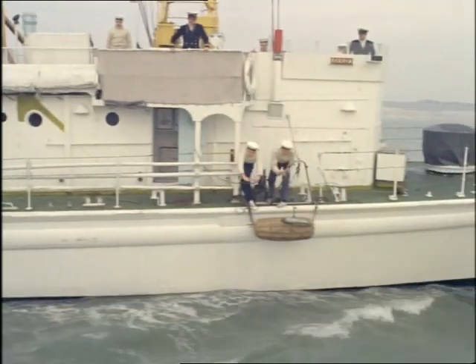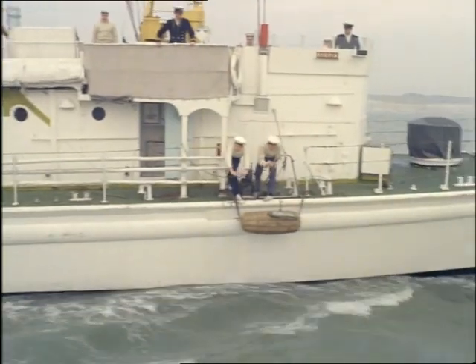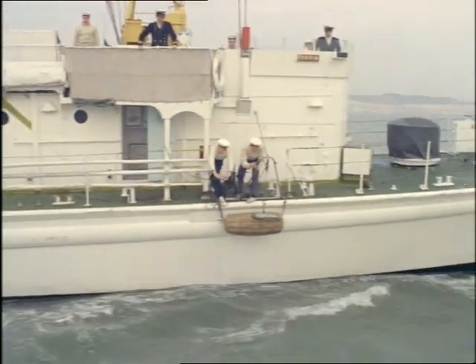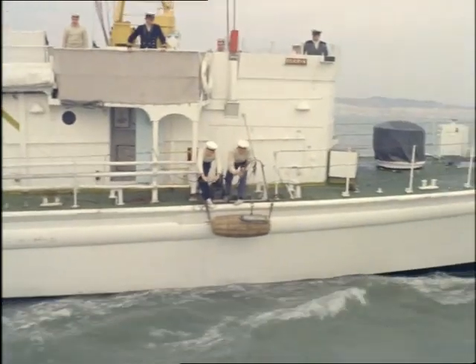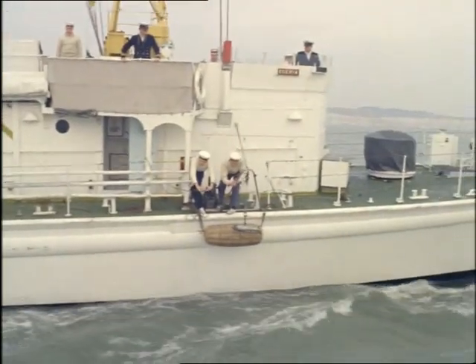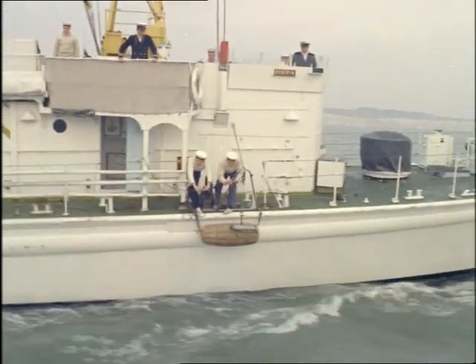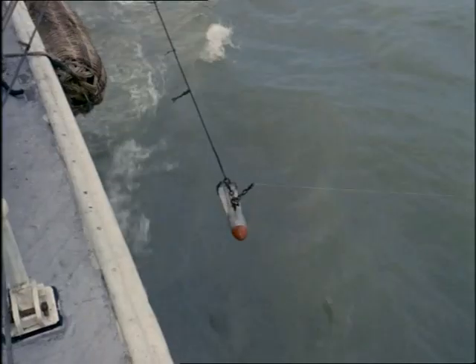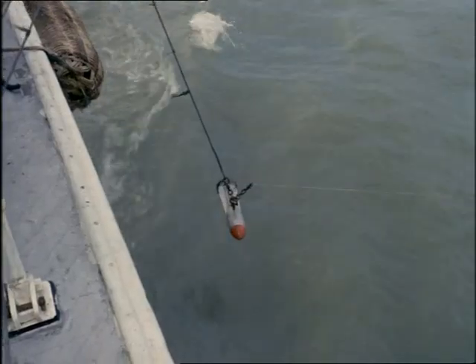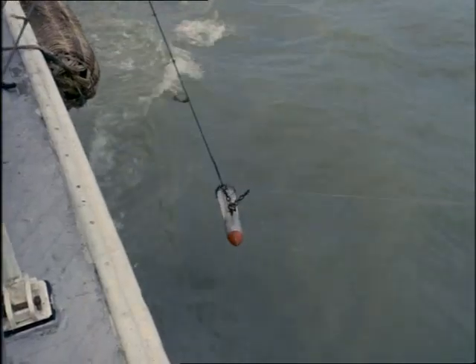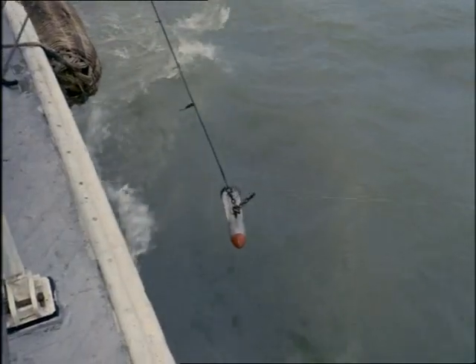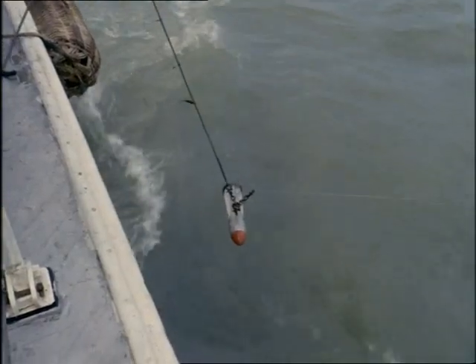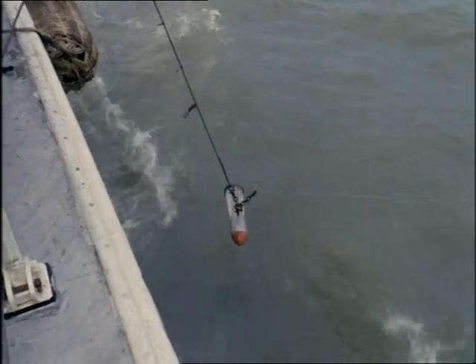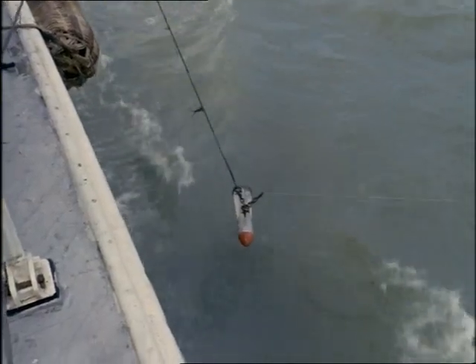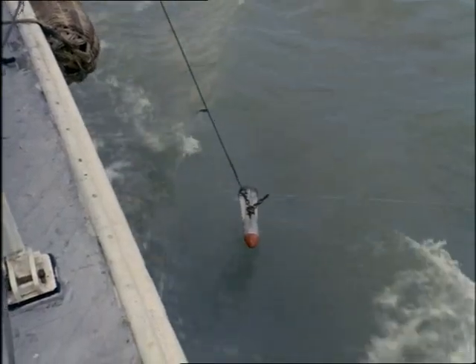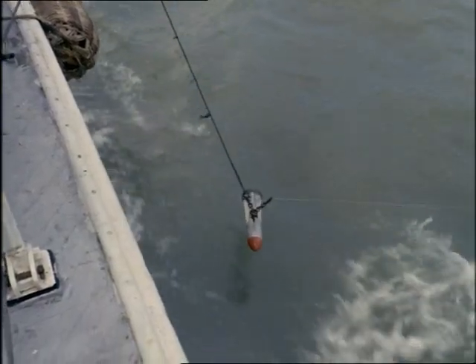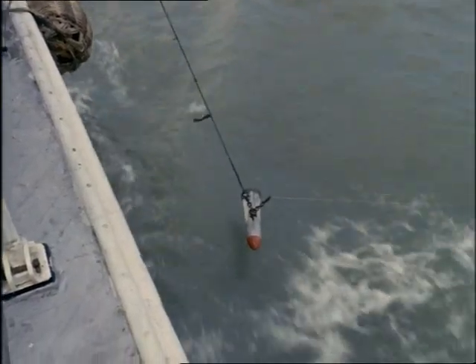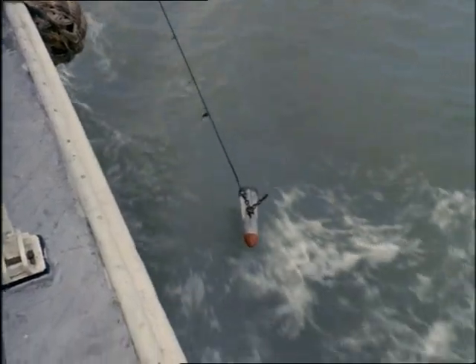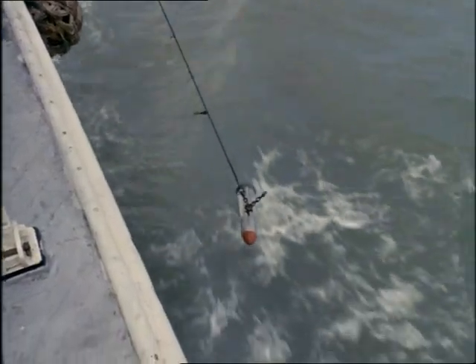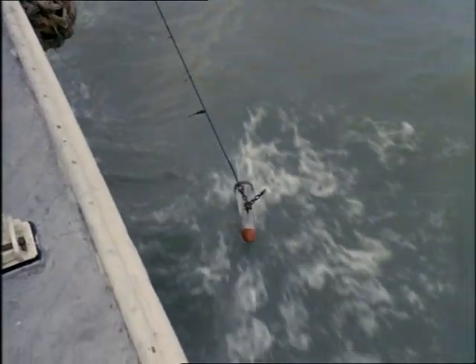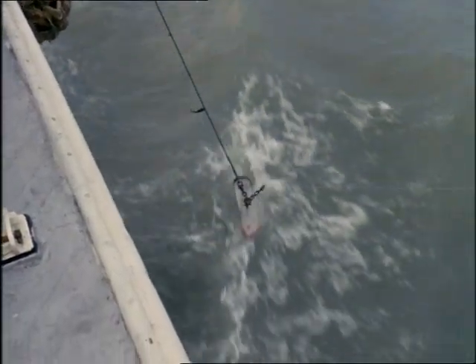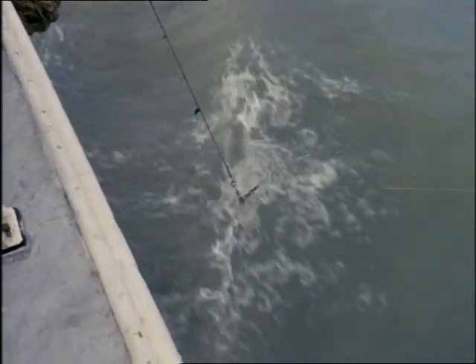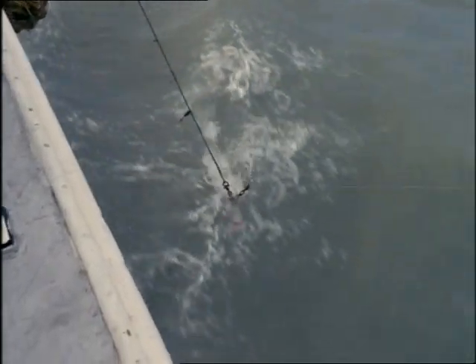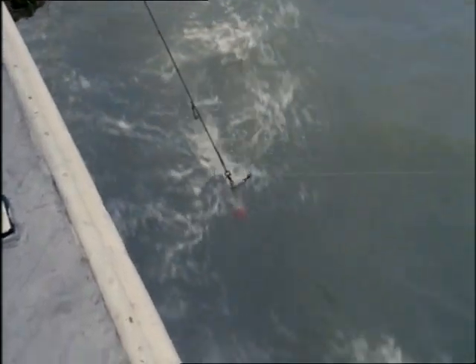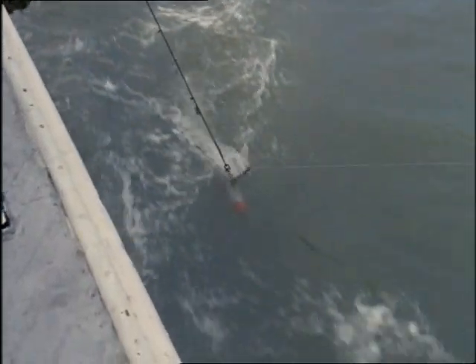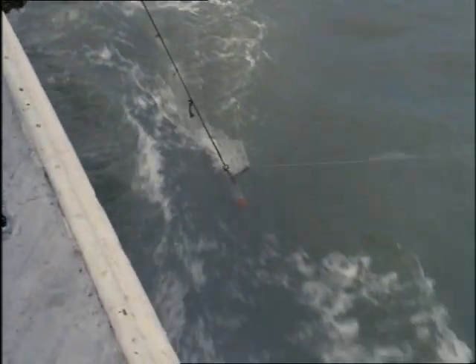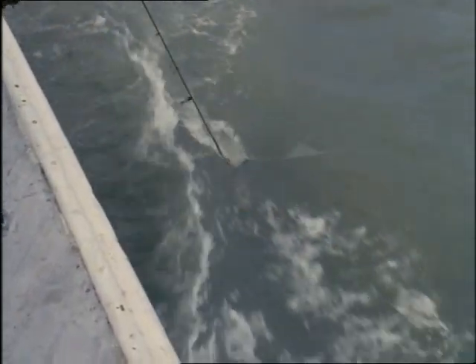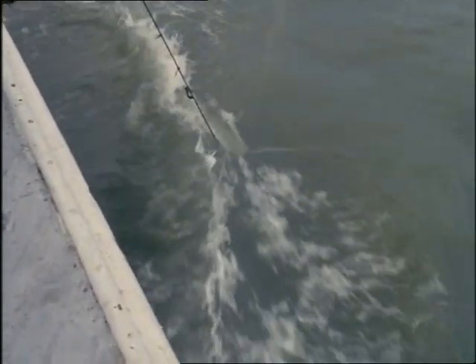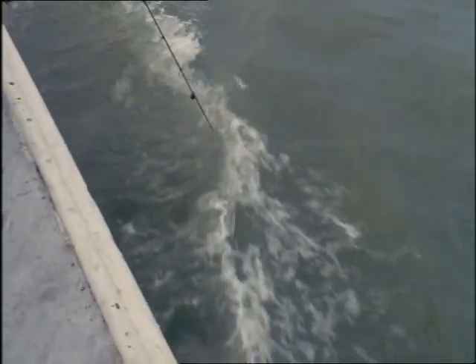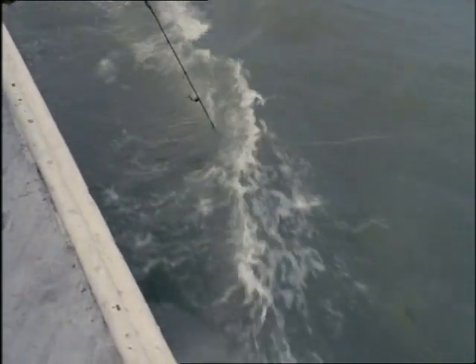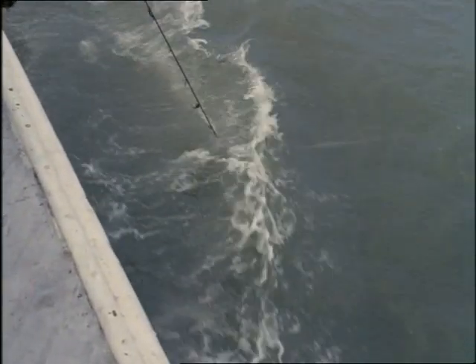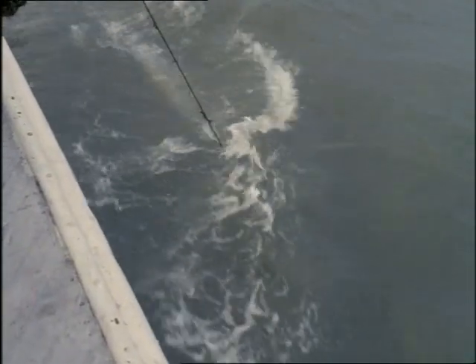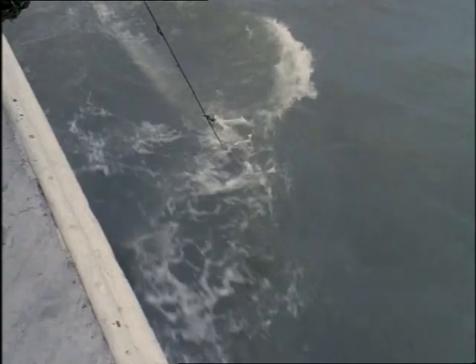To find the depth of water over submerged wrecks, a thin wire sweep is rigged between two craft.